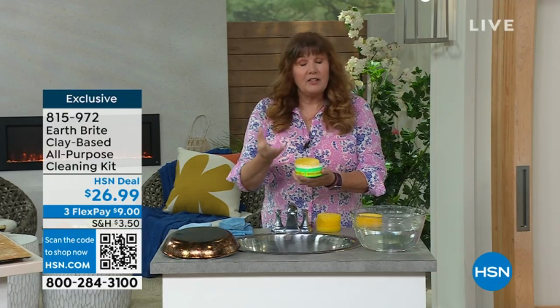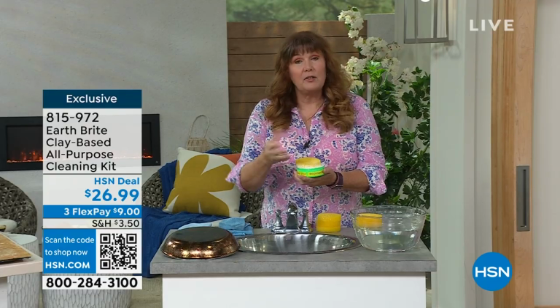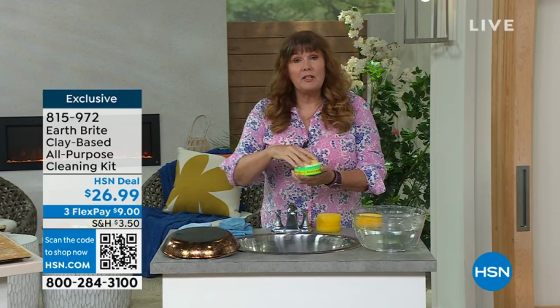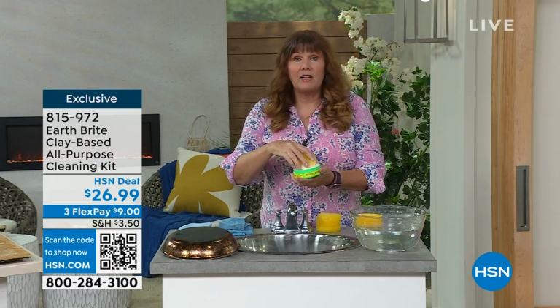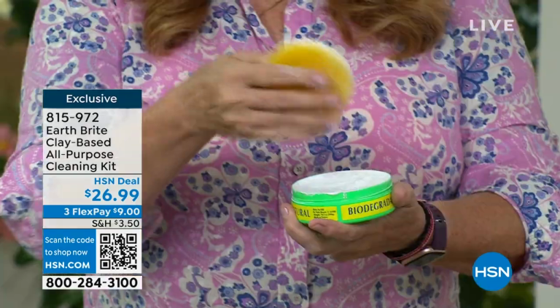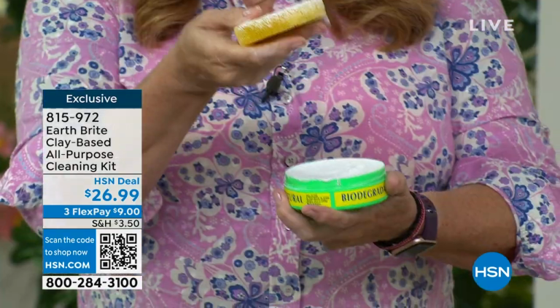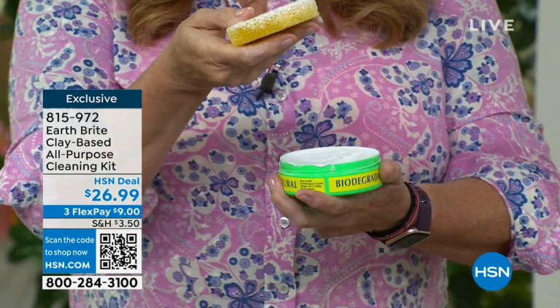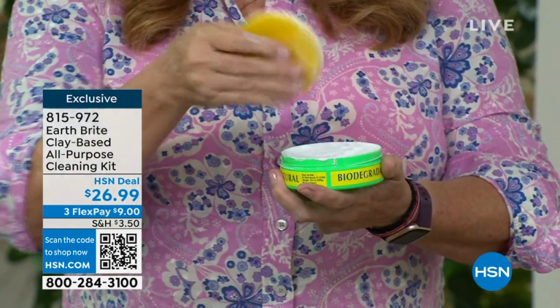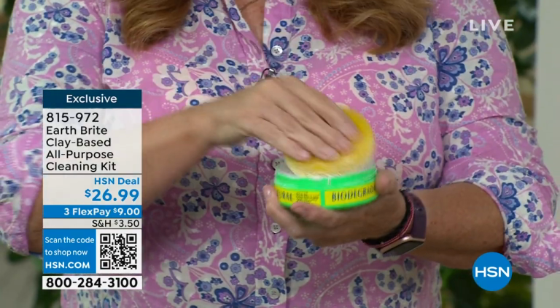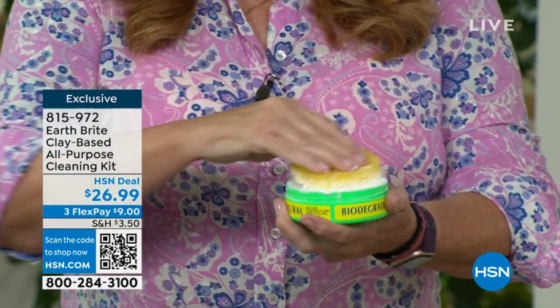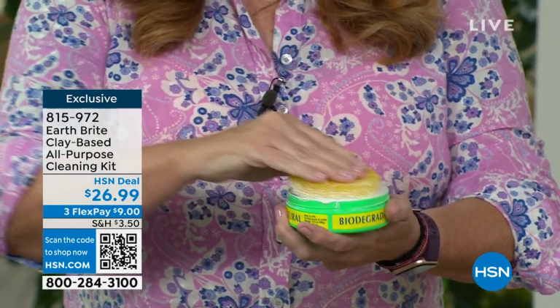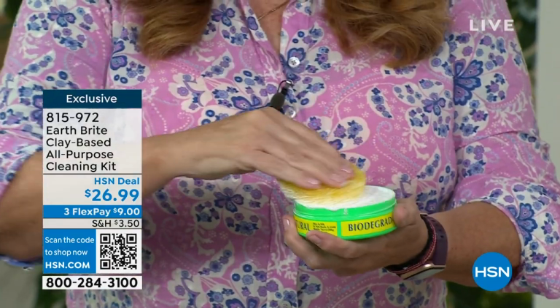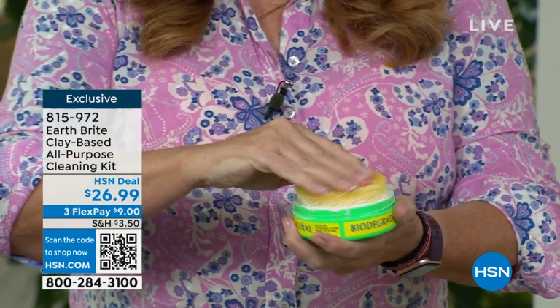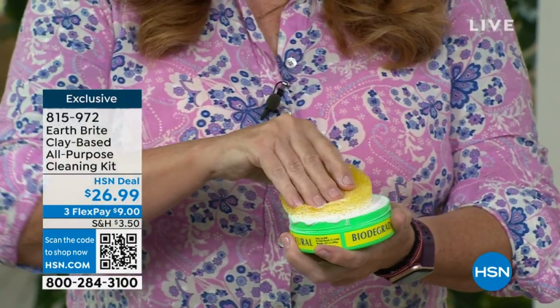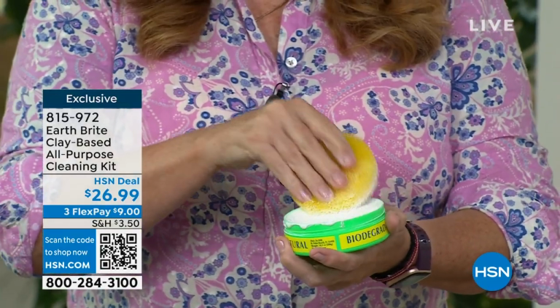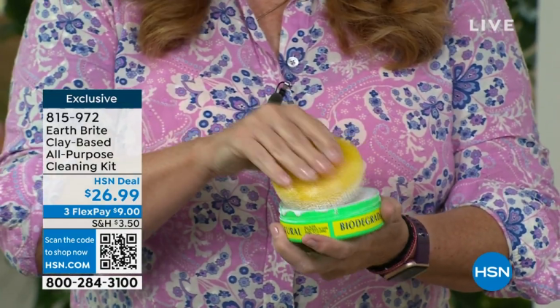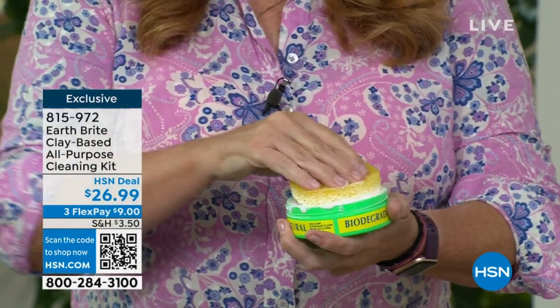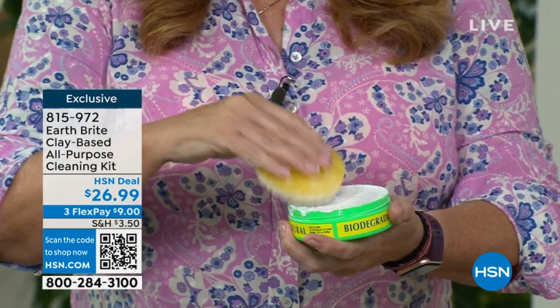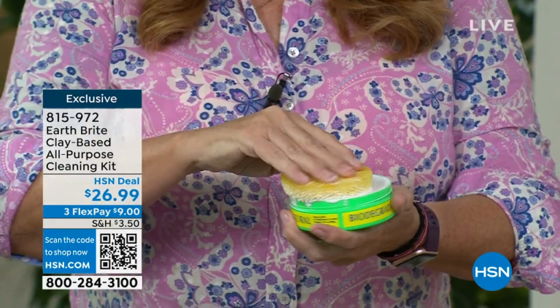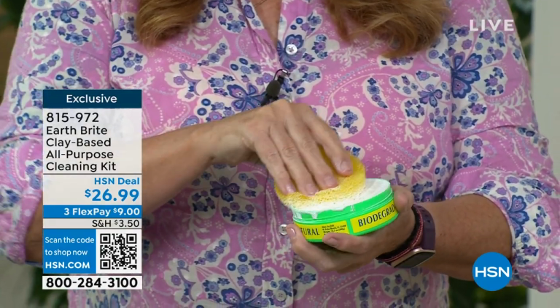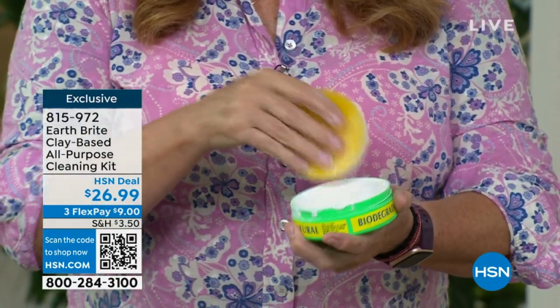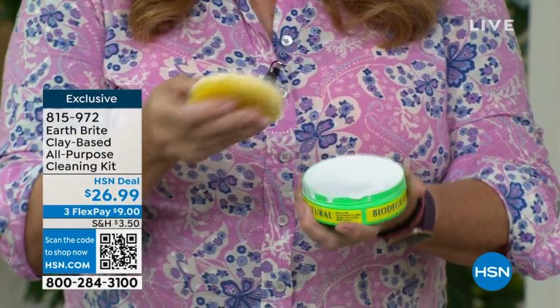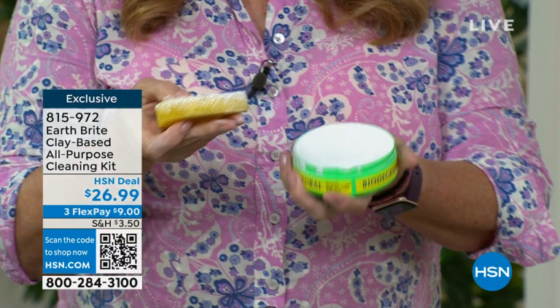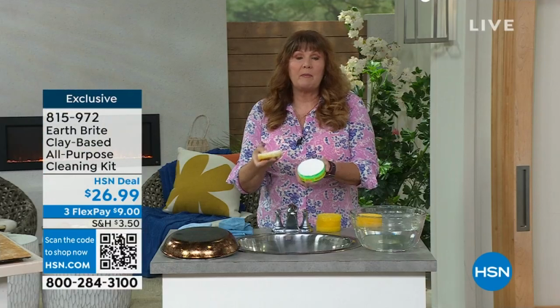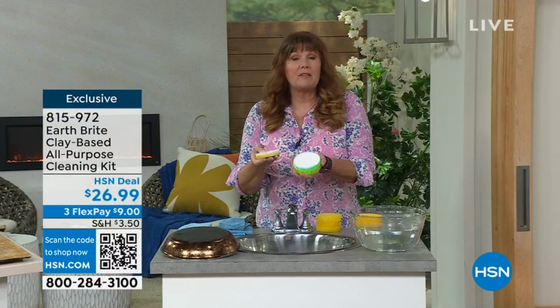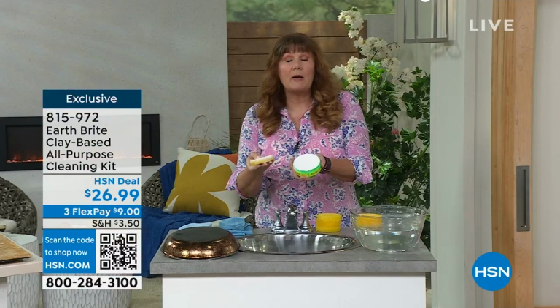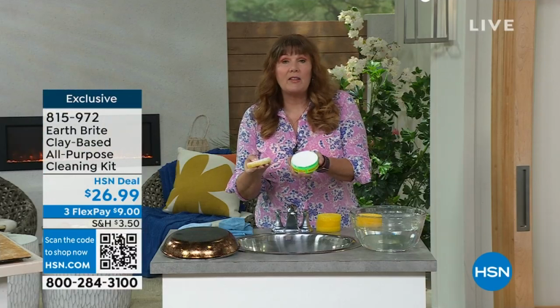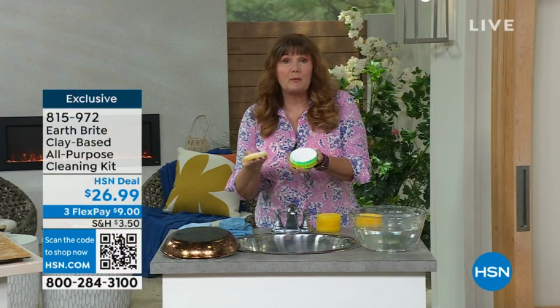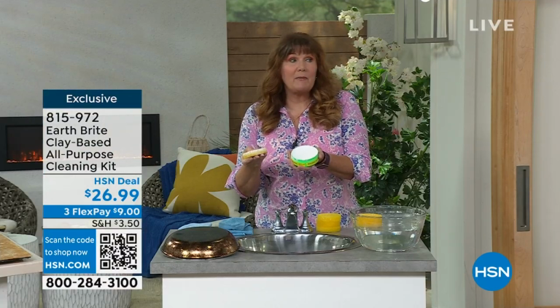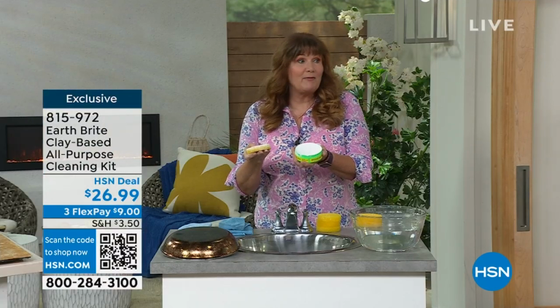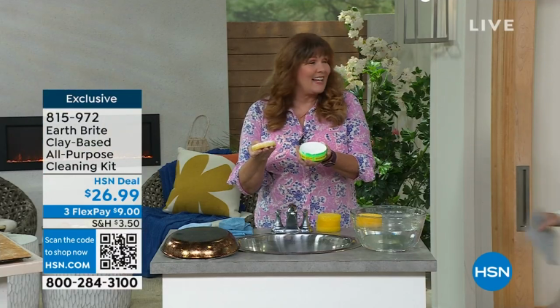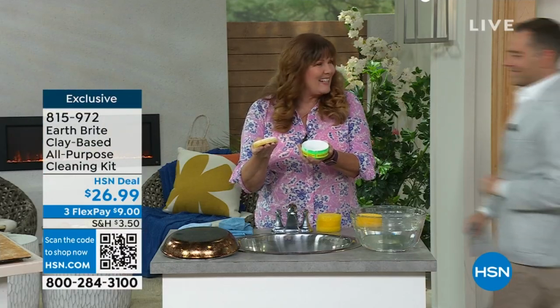How do you use it? Get your sponge wet, rub it into that hand-poured artisanal cake. It's been made the same way that it's been made for decades.